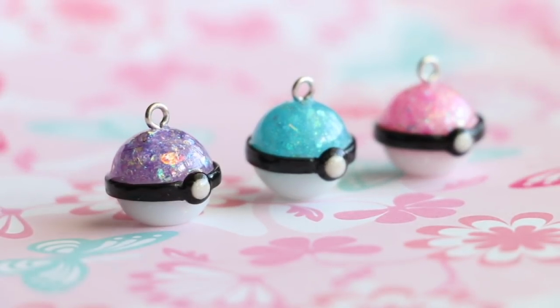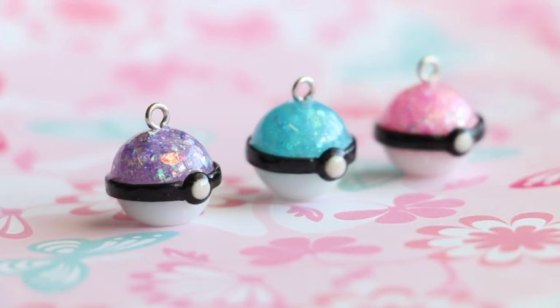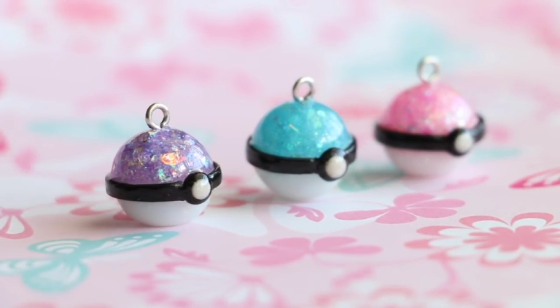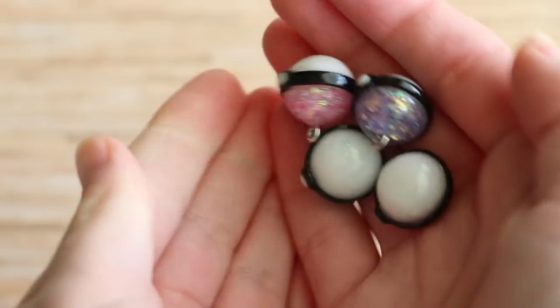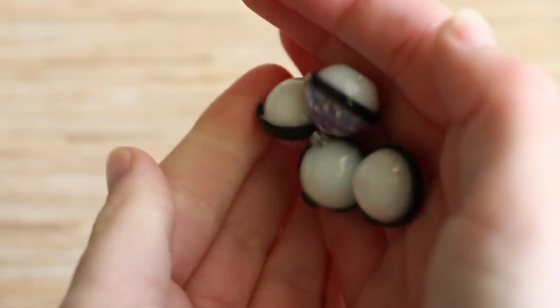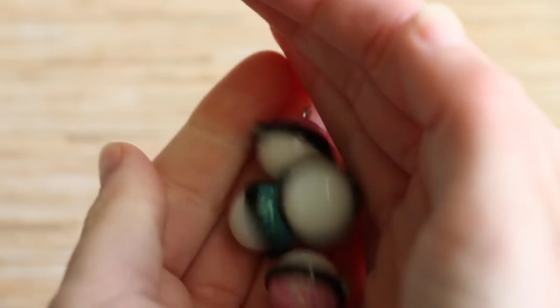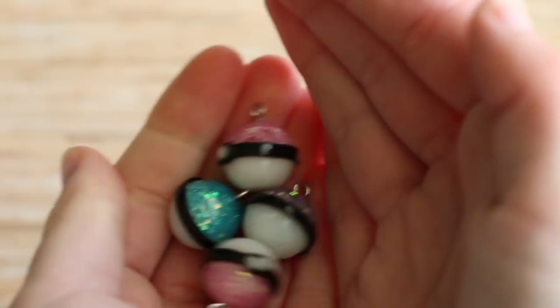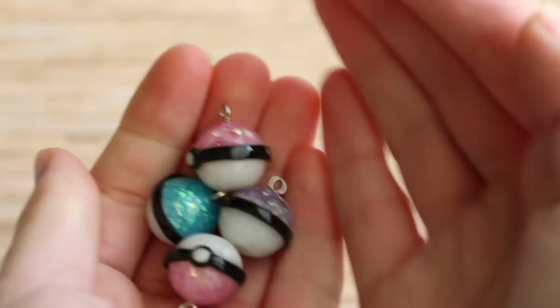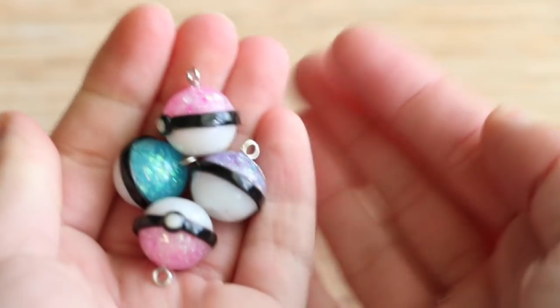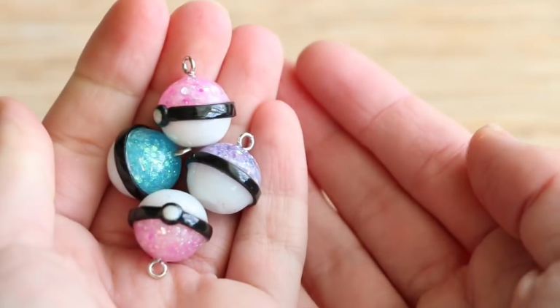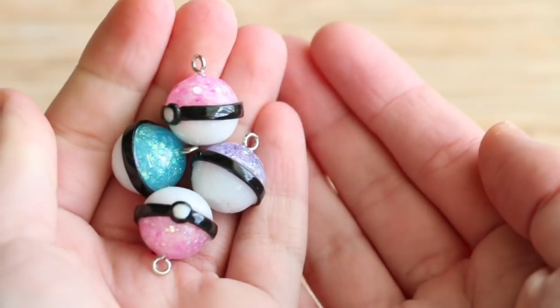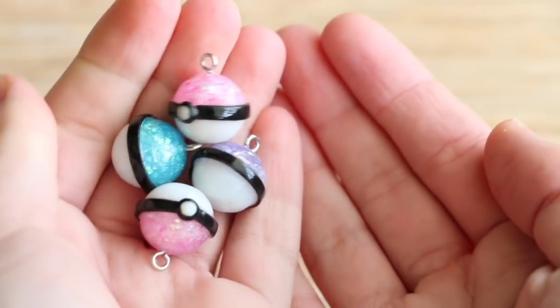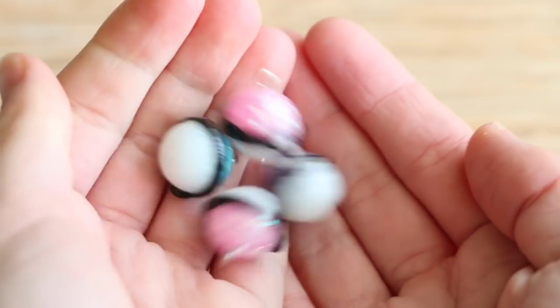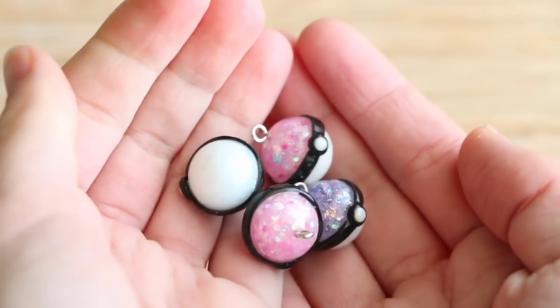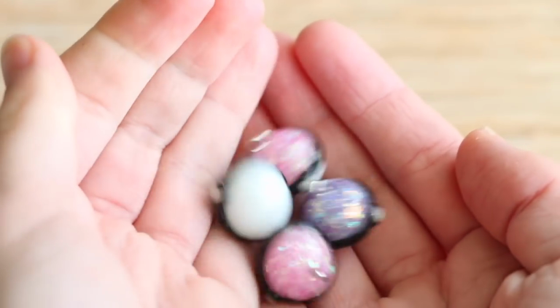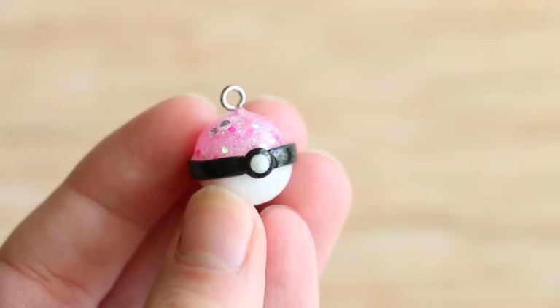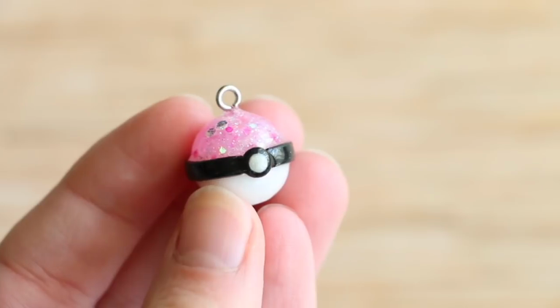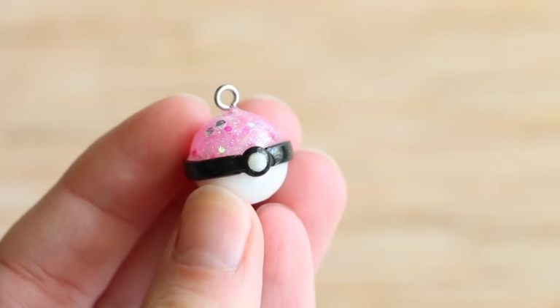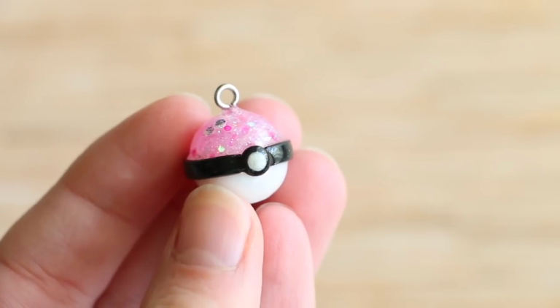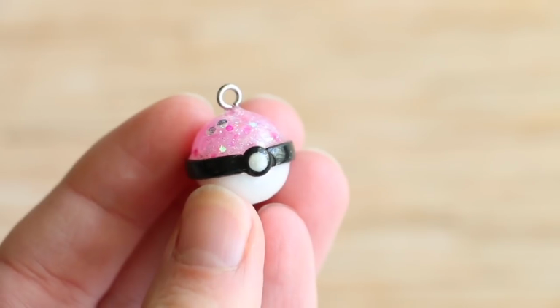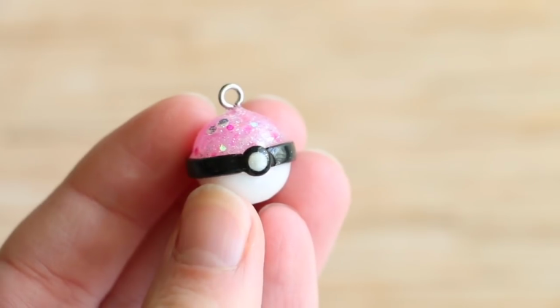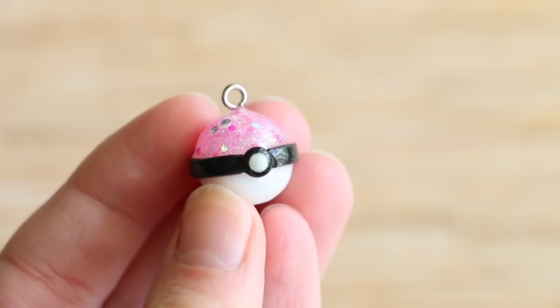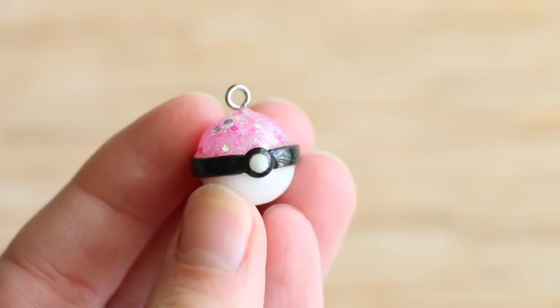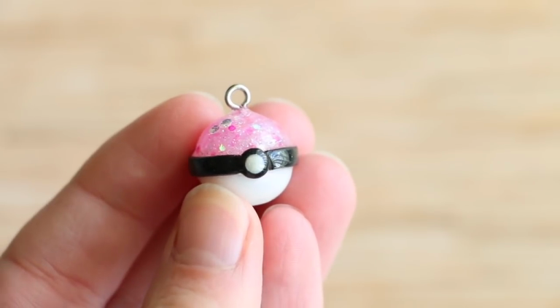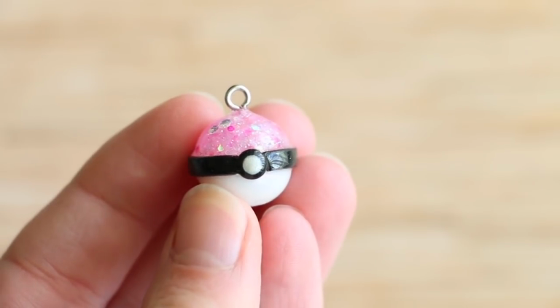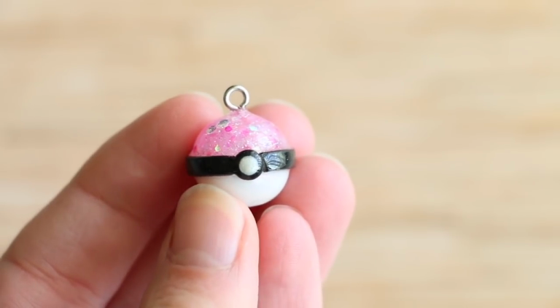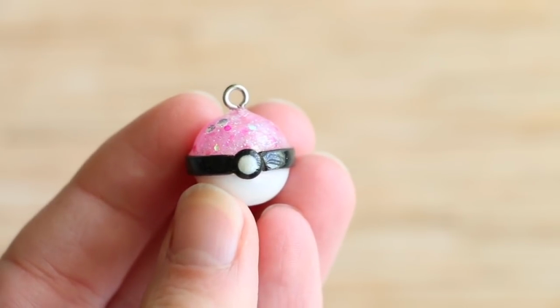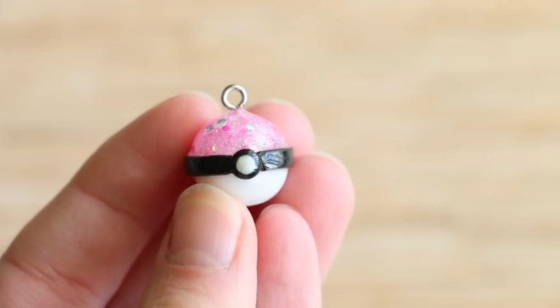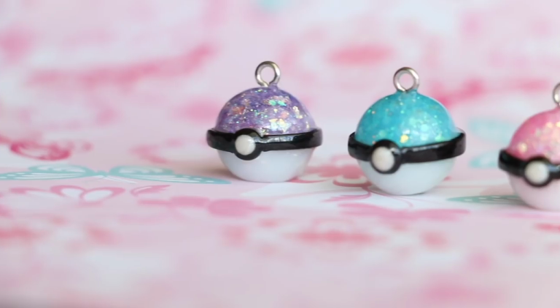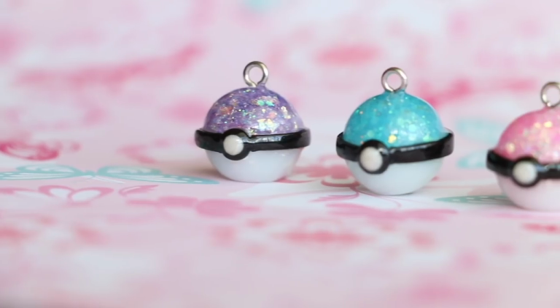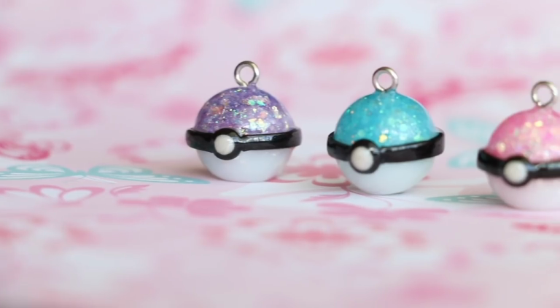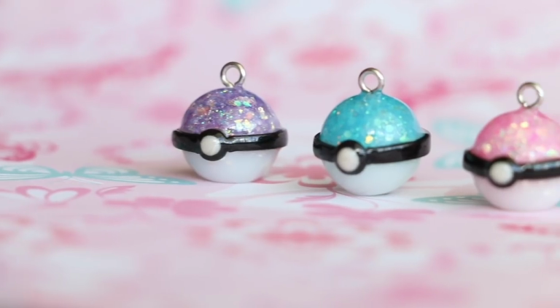Hello everyone, it's Rachel and in this video I'll be showing you how to make these glitter pokeball charms using resin and polymer clay.